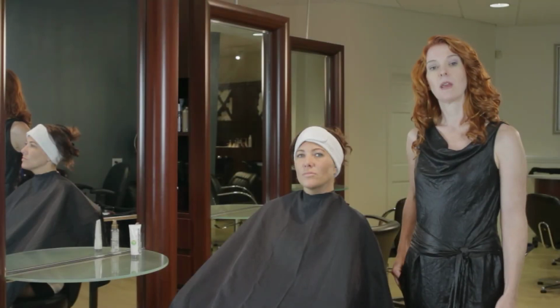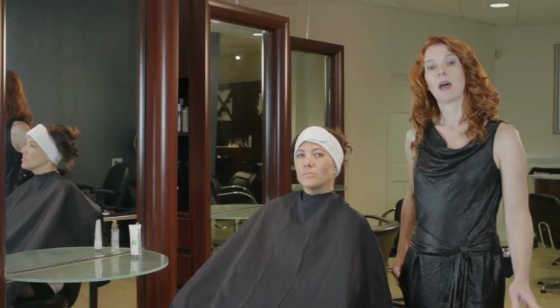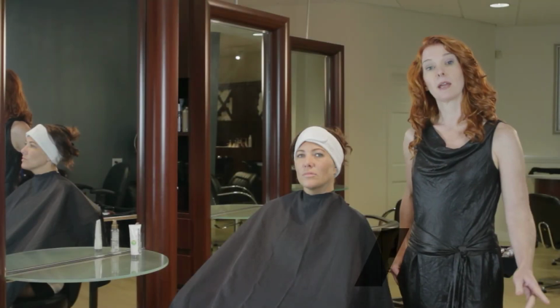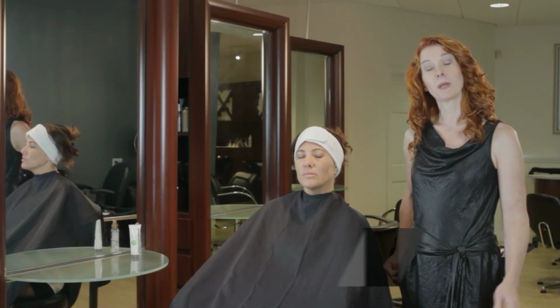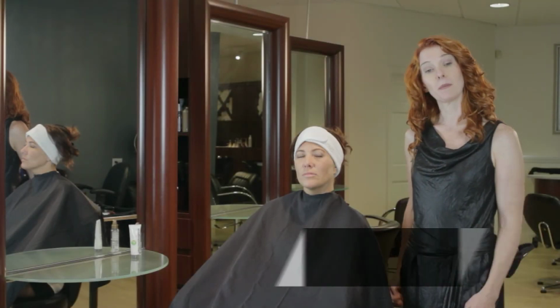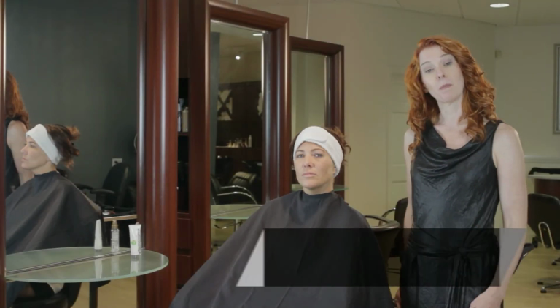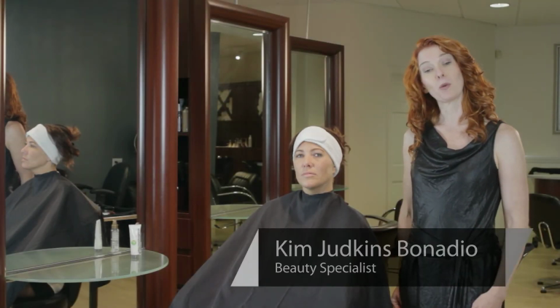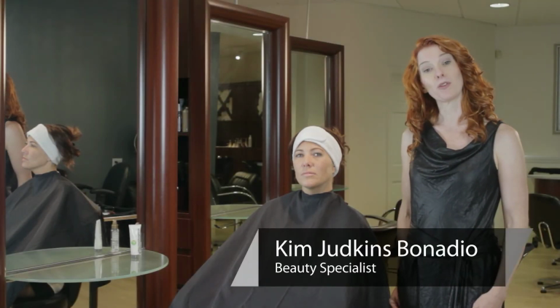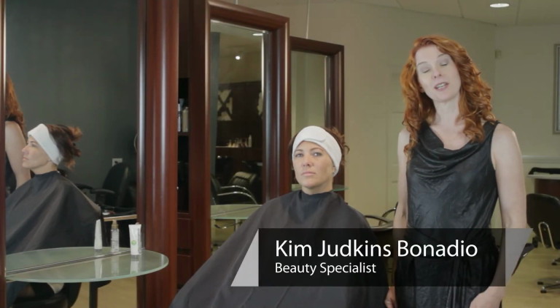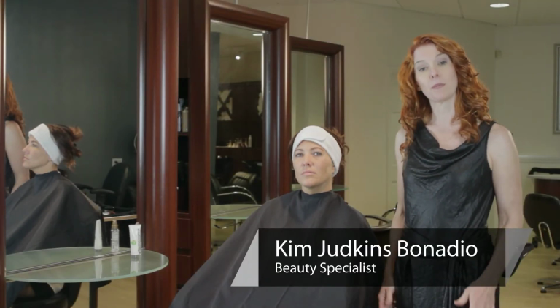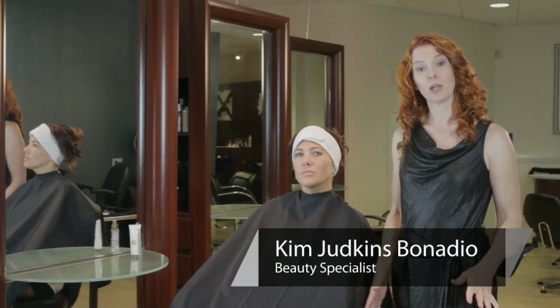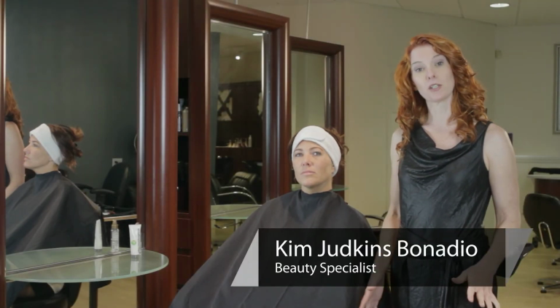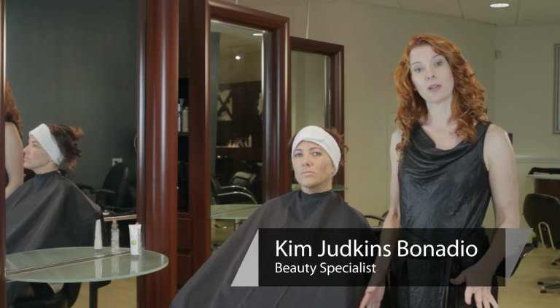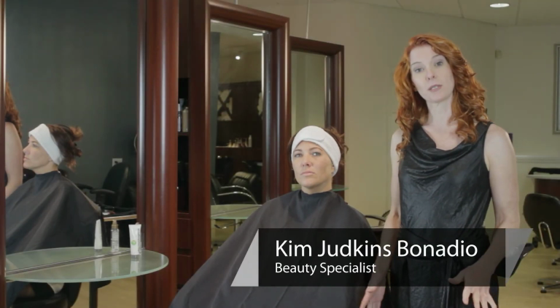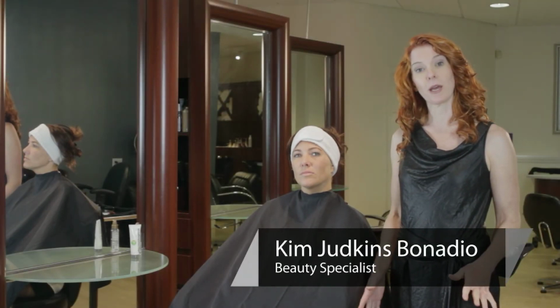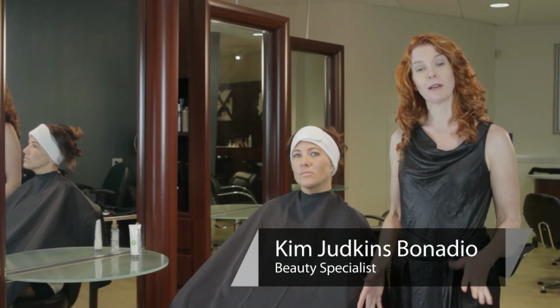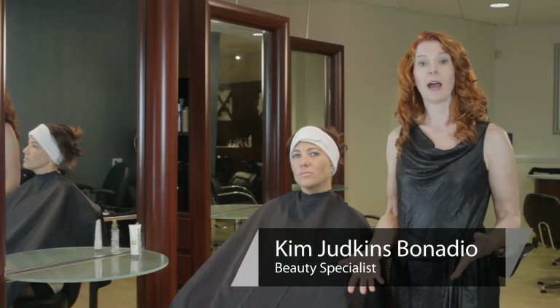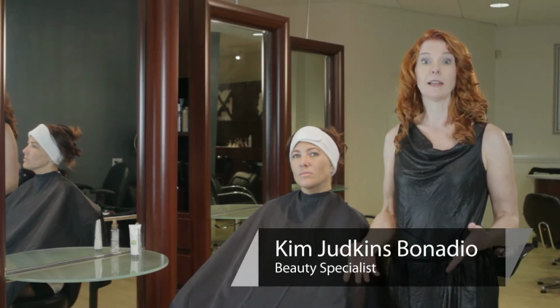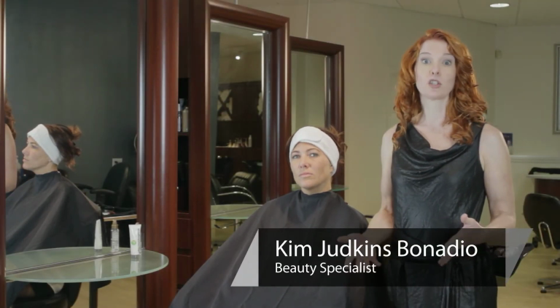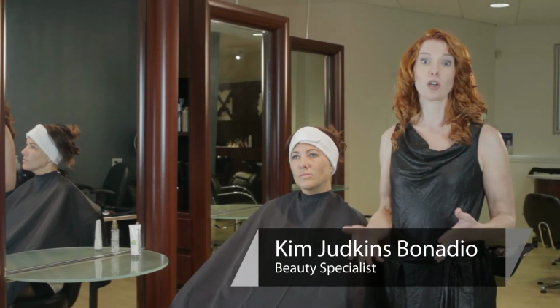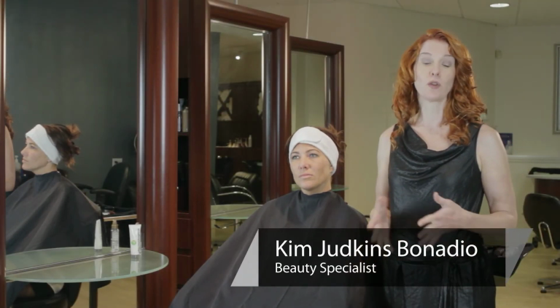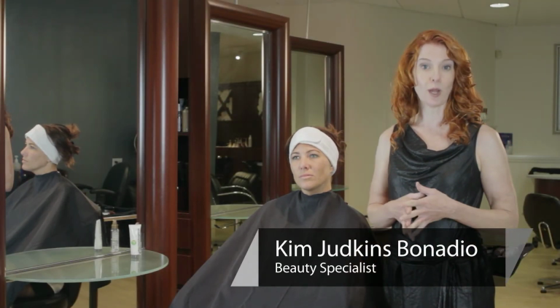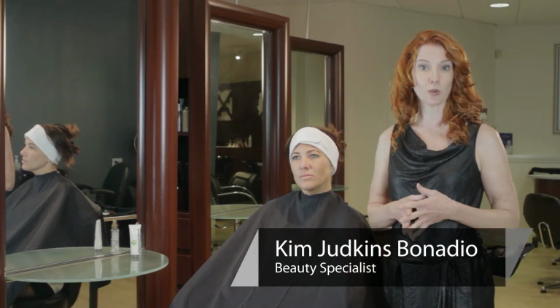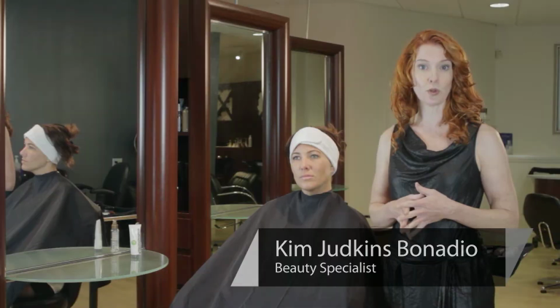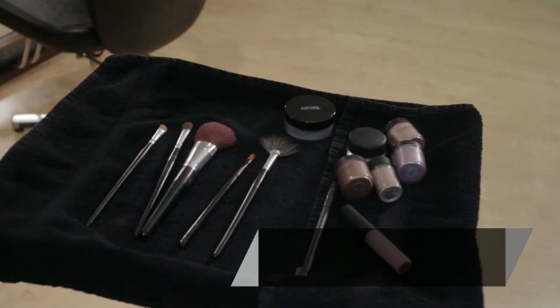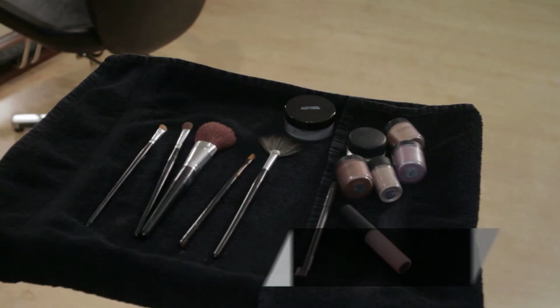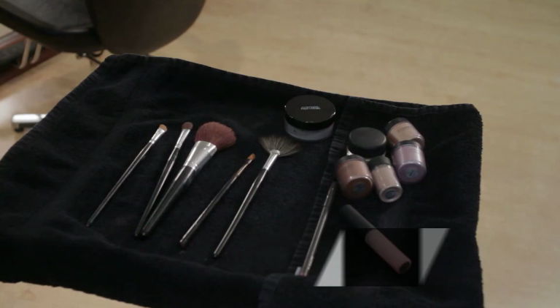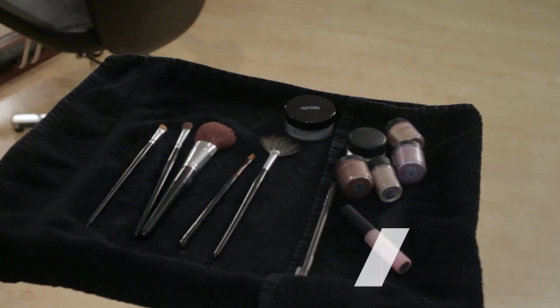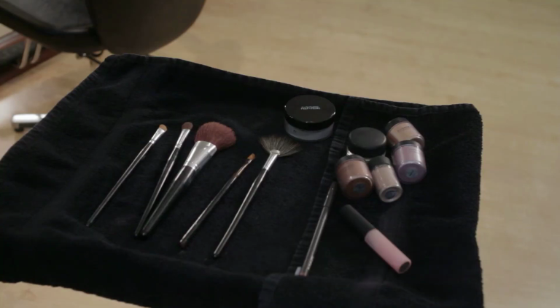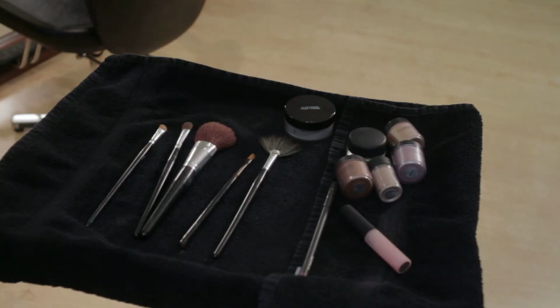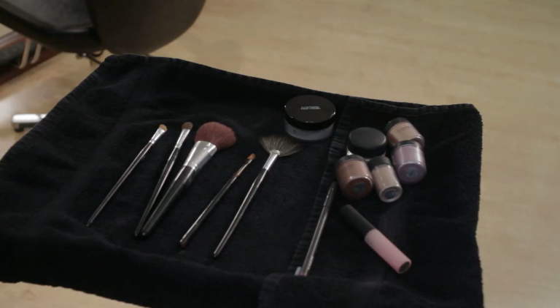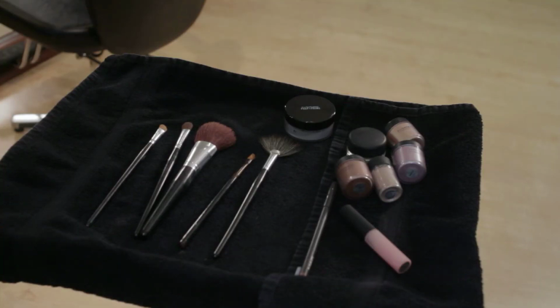Hi, I'm Kim. I'm here with you today at Blondie Salon and Spa. I'd like to share a few ways with you that you can use MAC pigments.